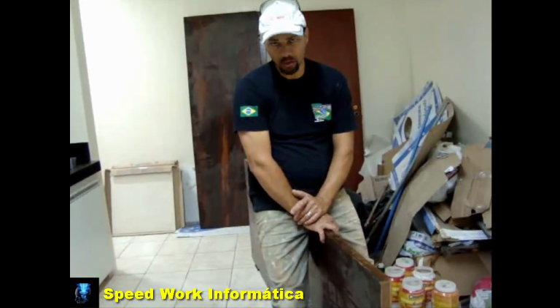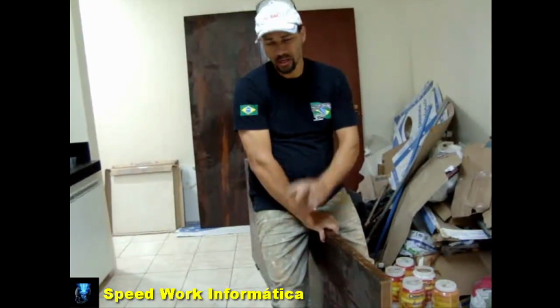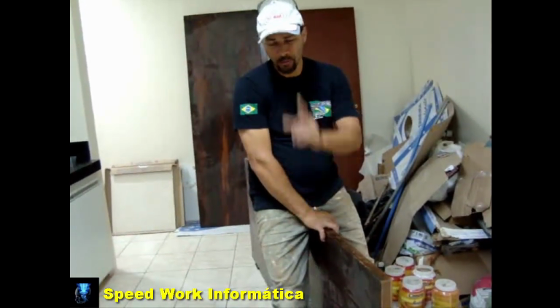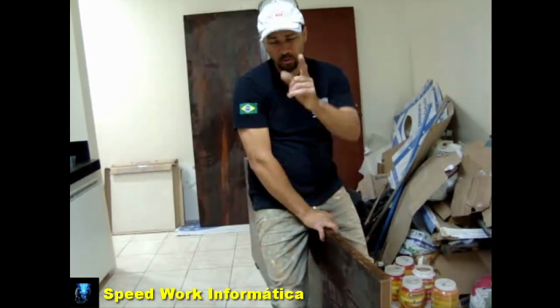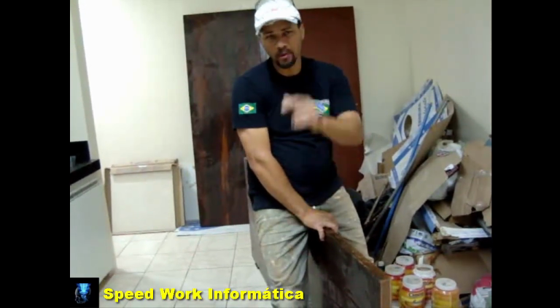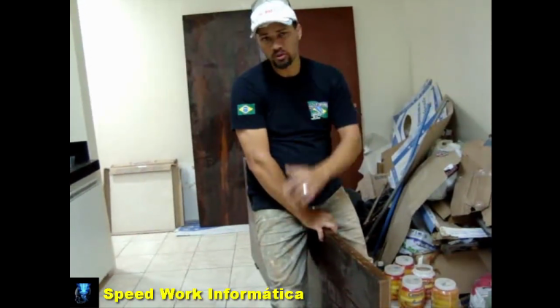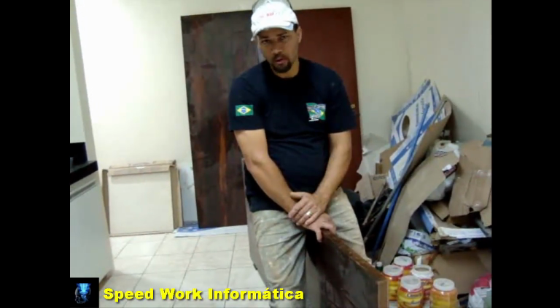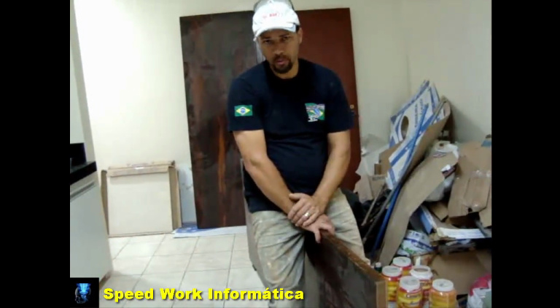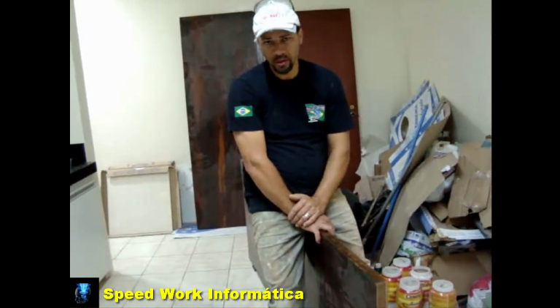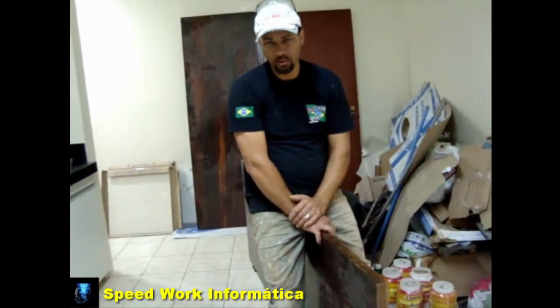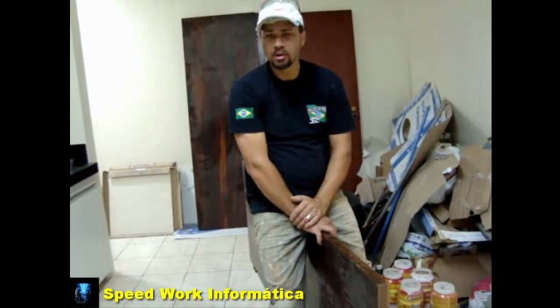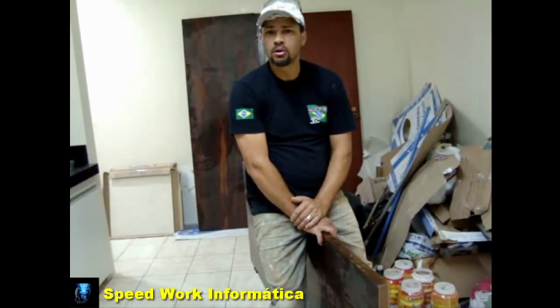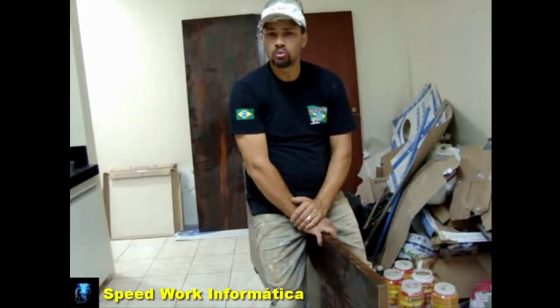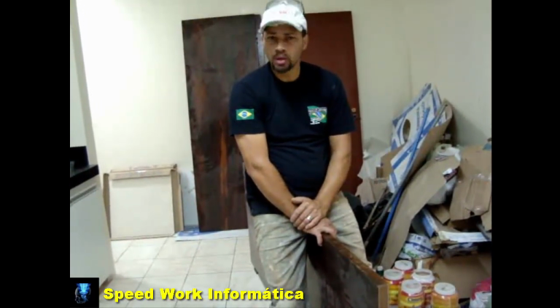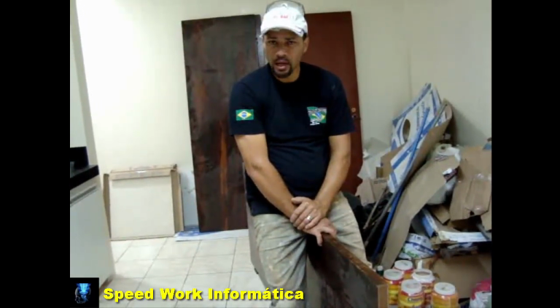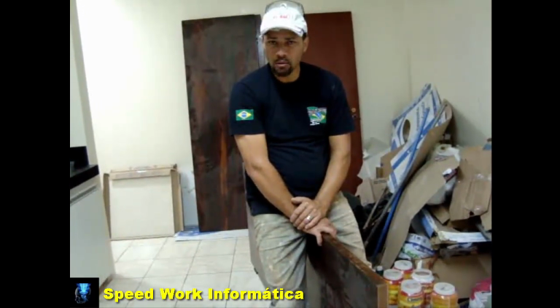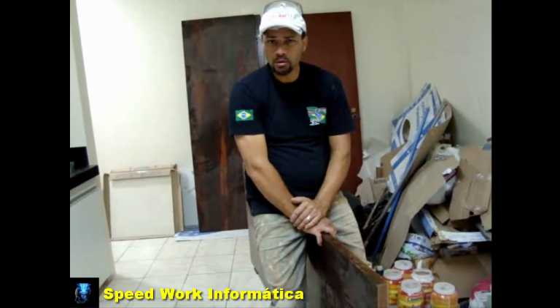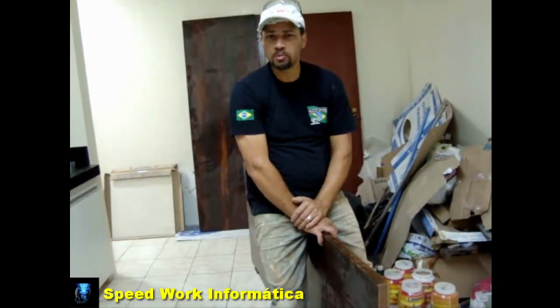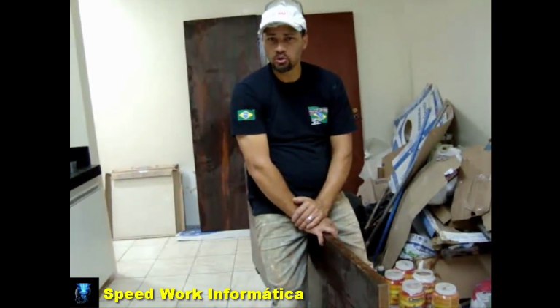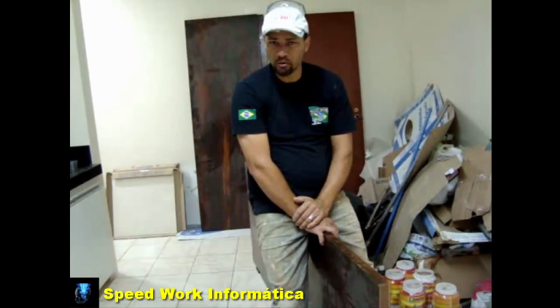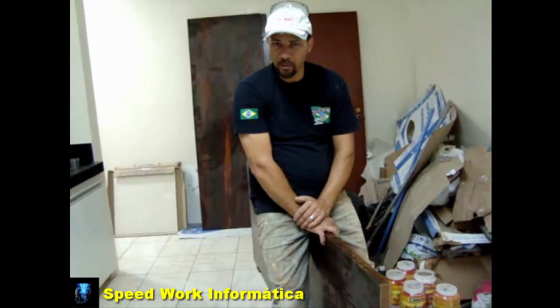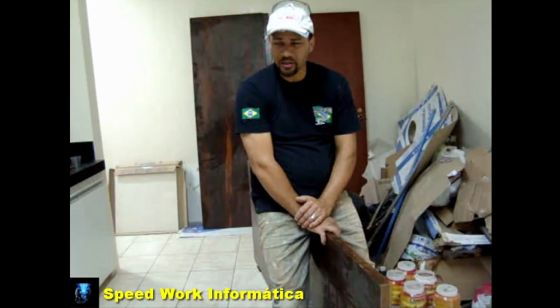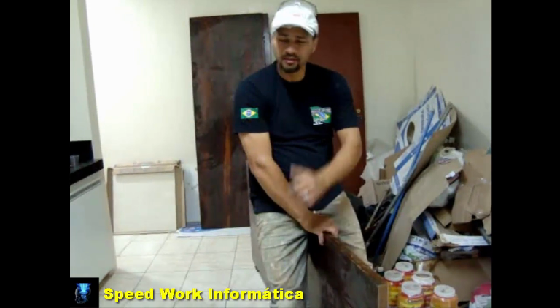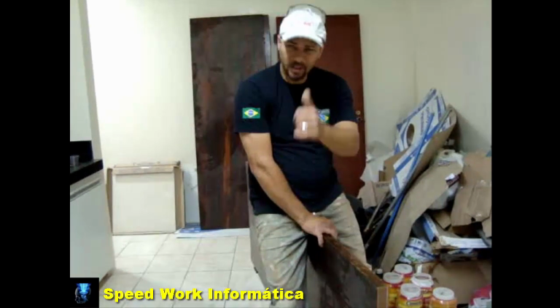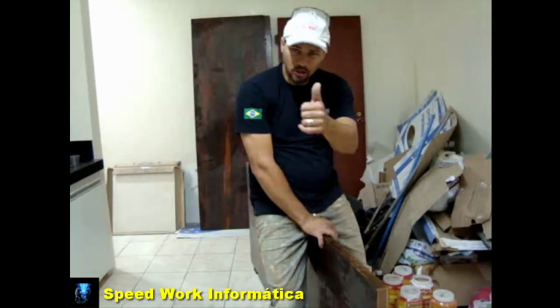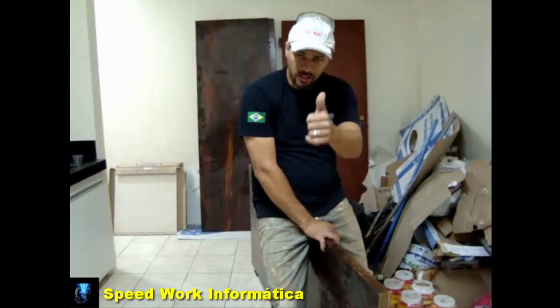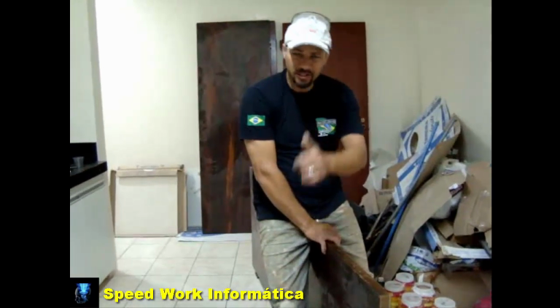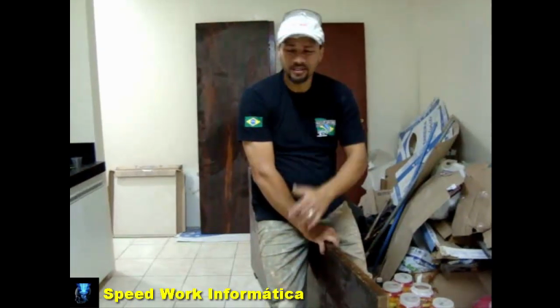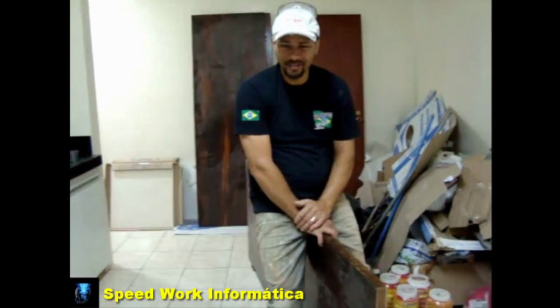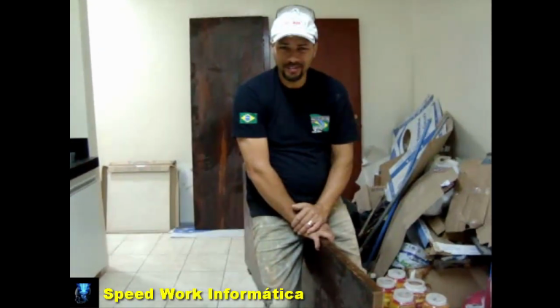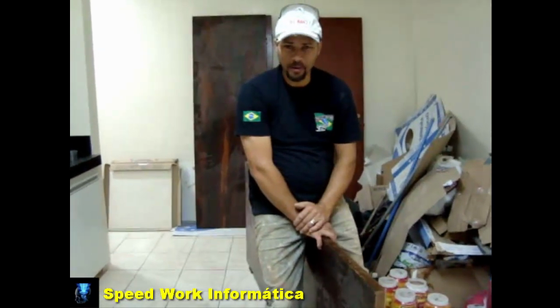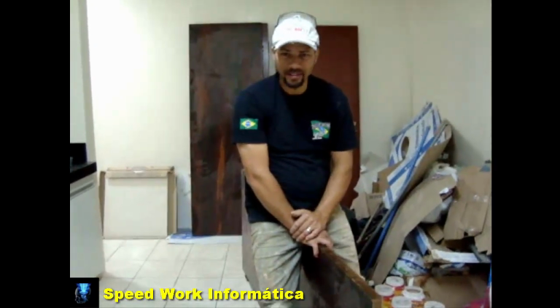This is another video from Paulo Pedreiro on the channel Expedia Informática. Thank you guys! See you again!